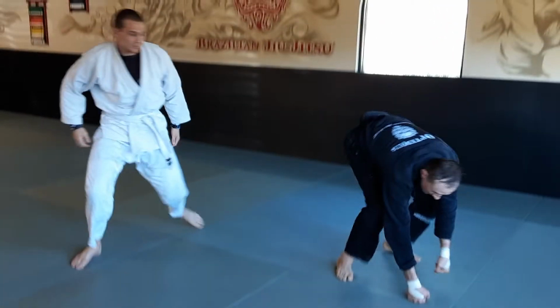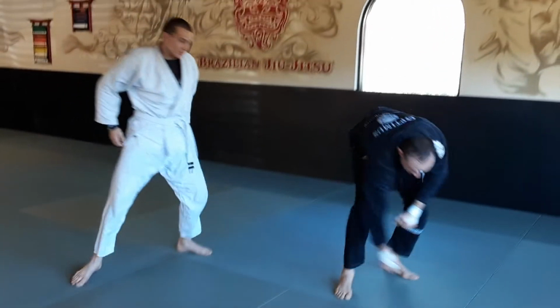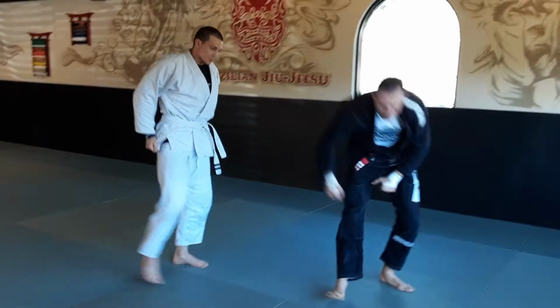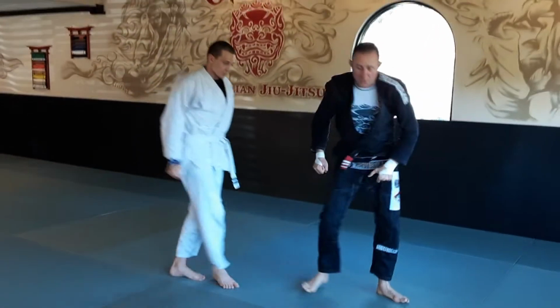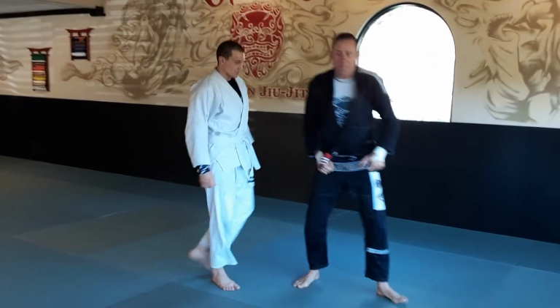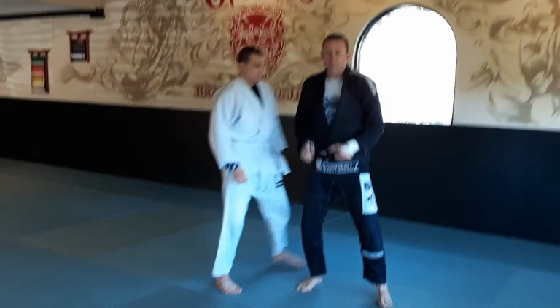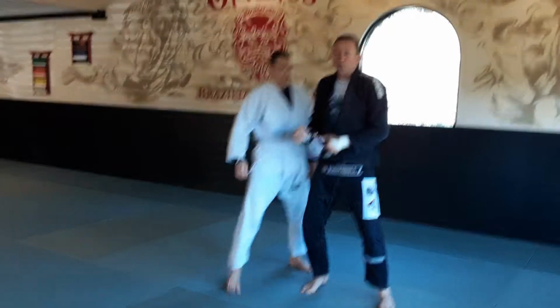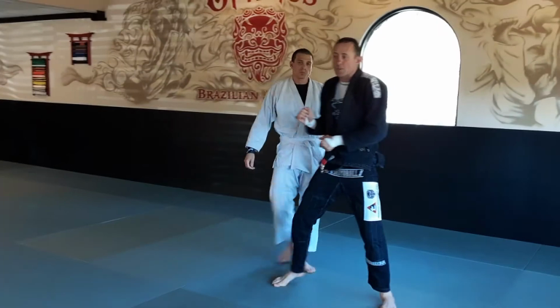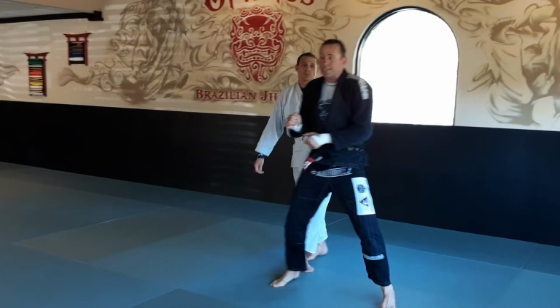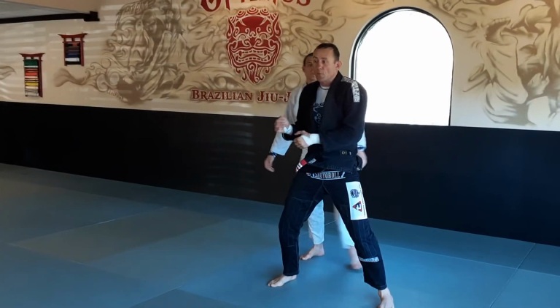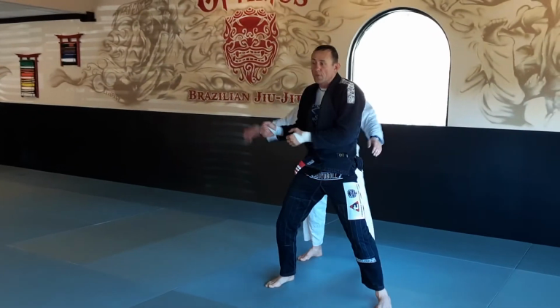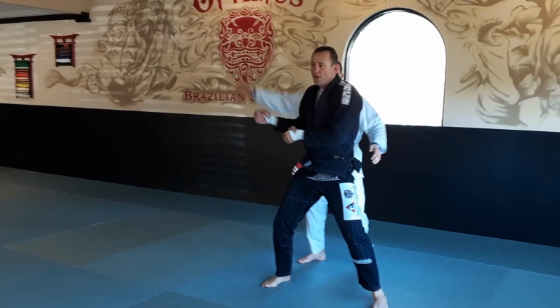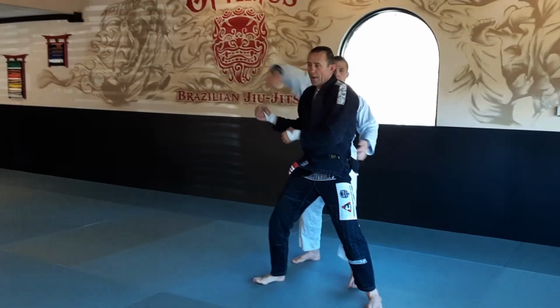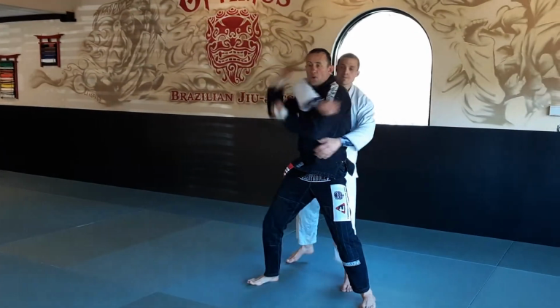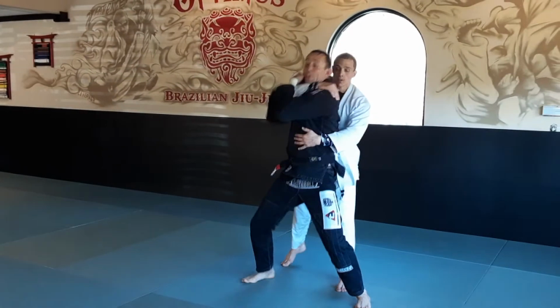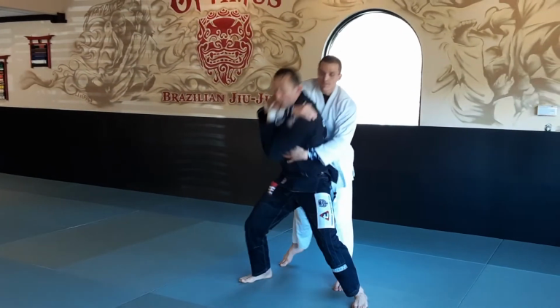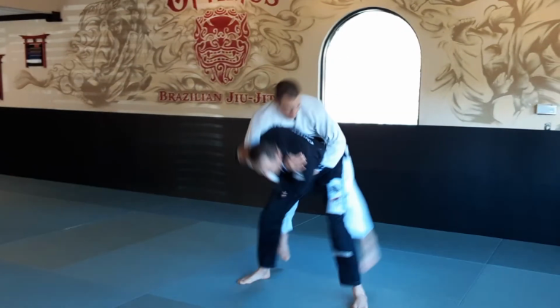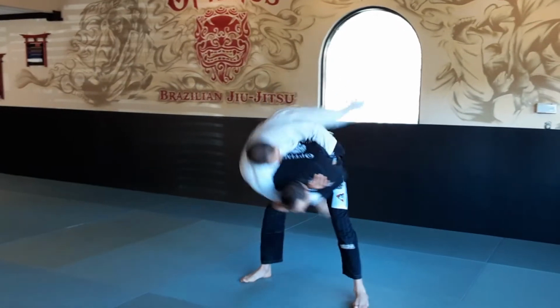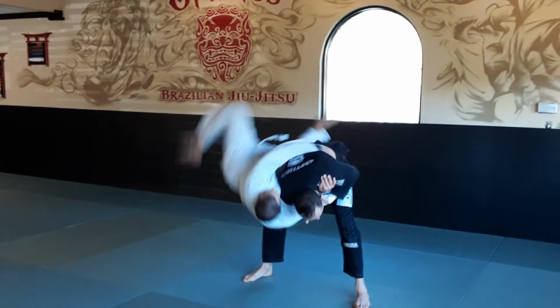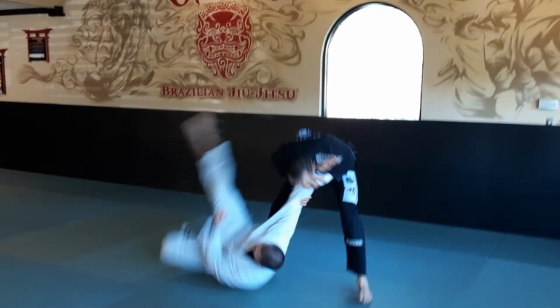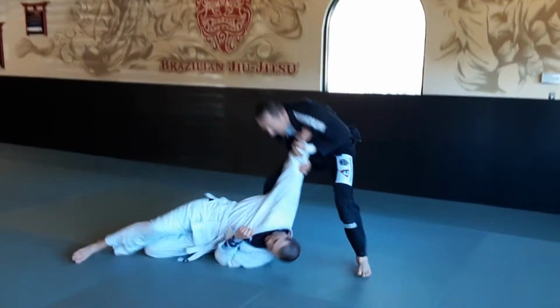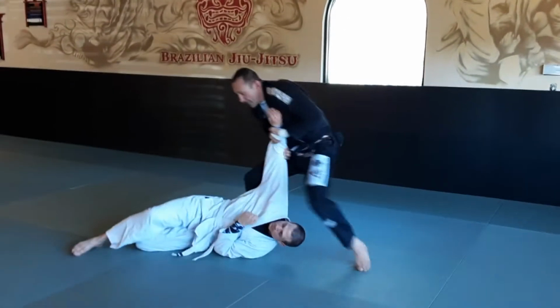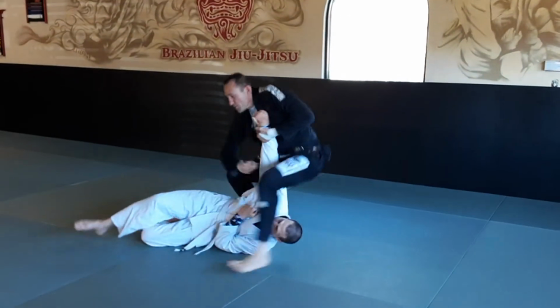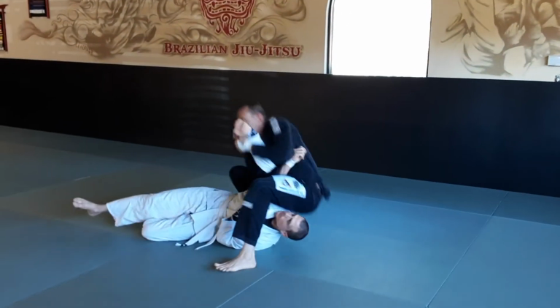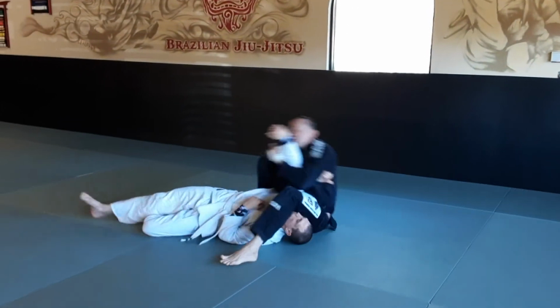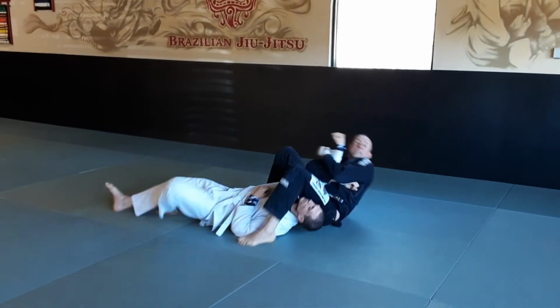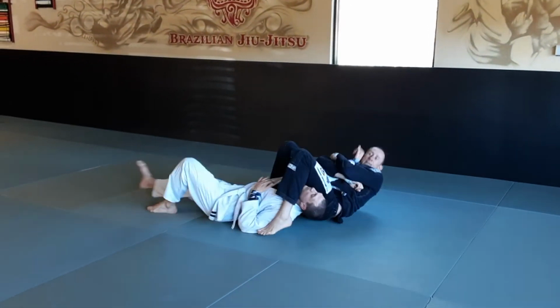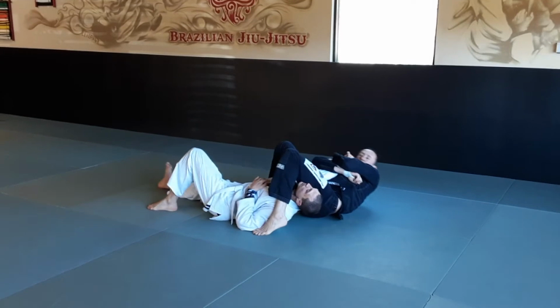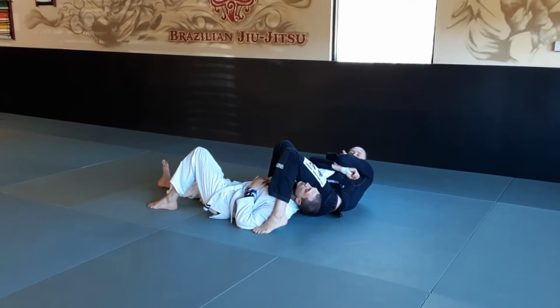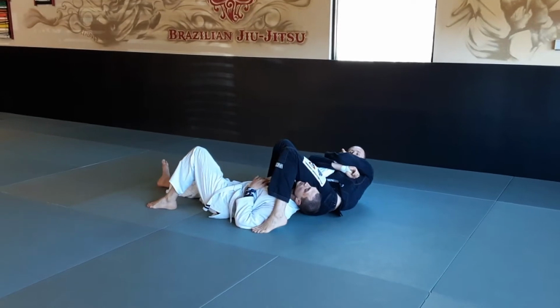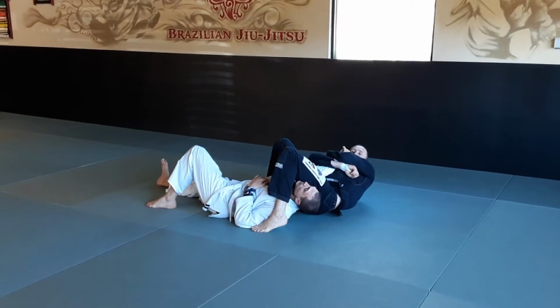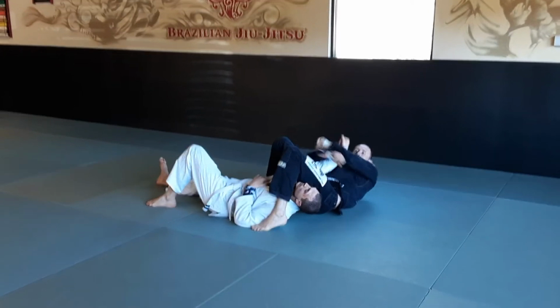Looking at that one more time. If you can catch him as he's moving, you cover the arm, and catch him, and get the arm.